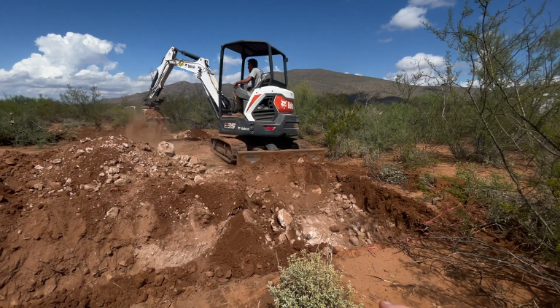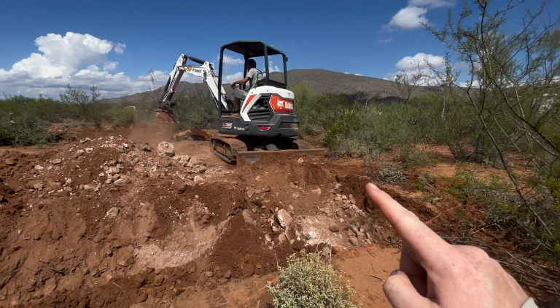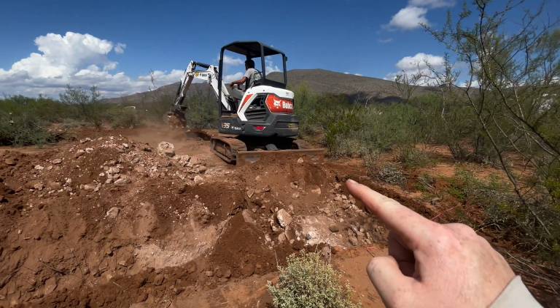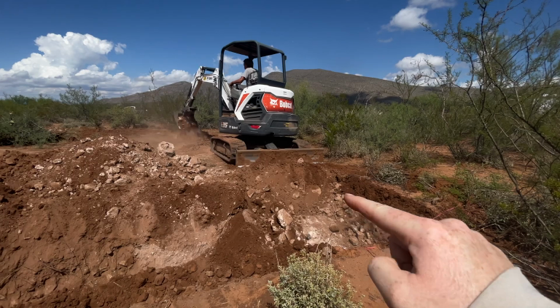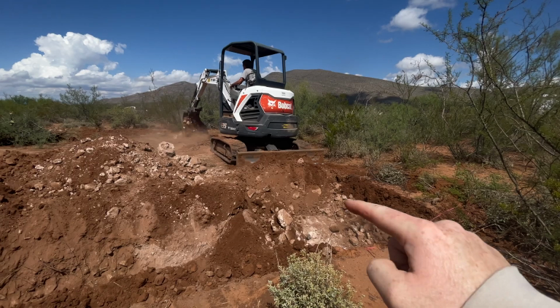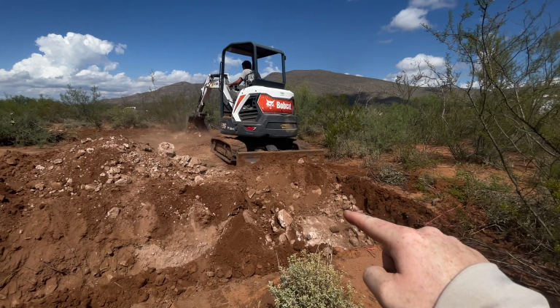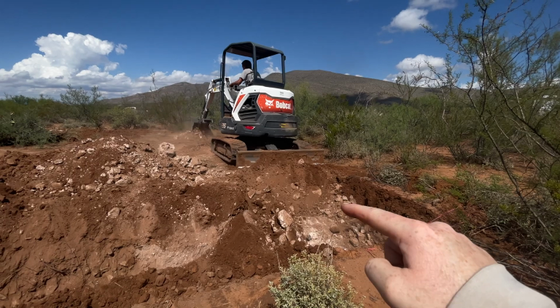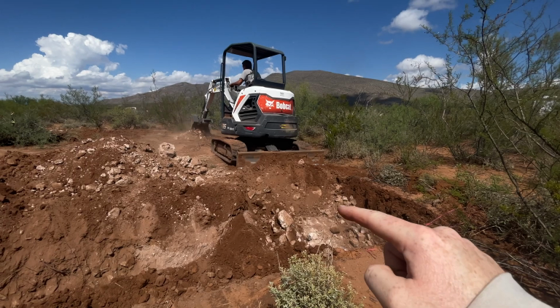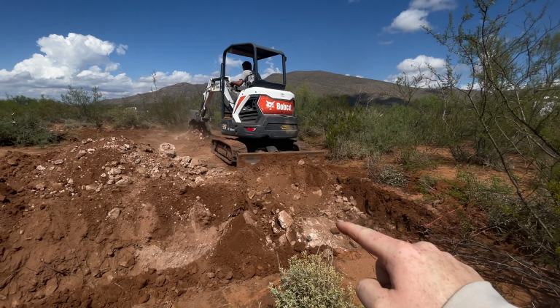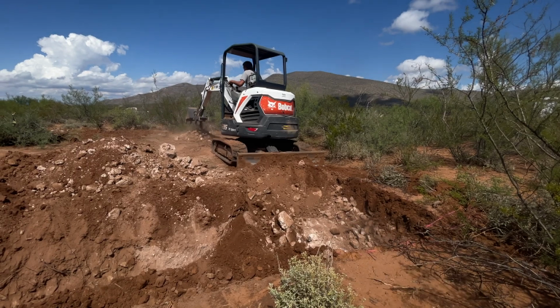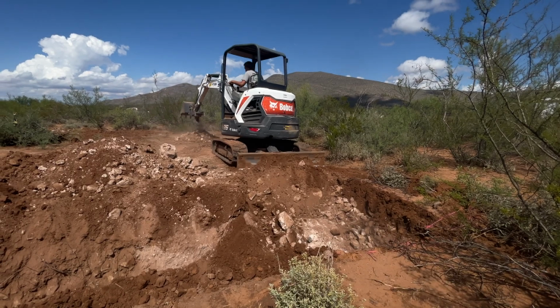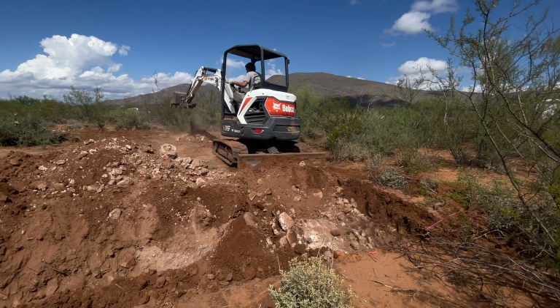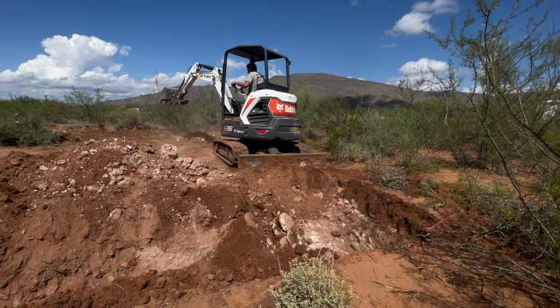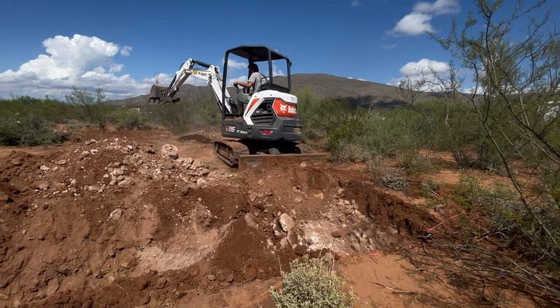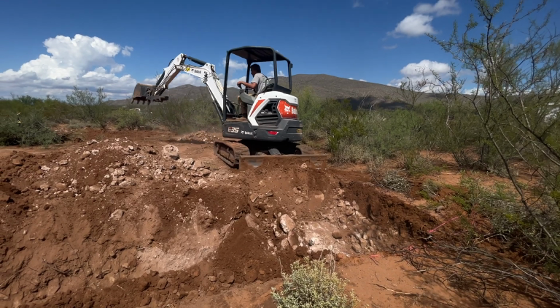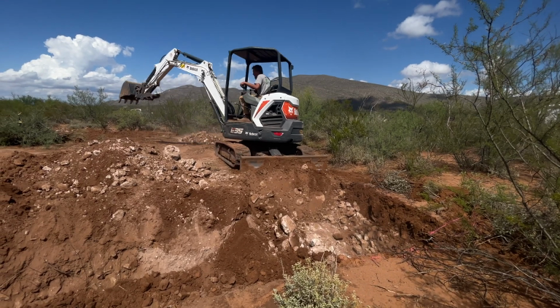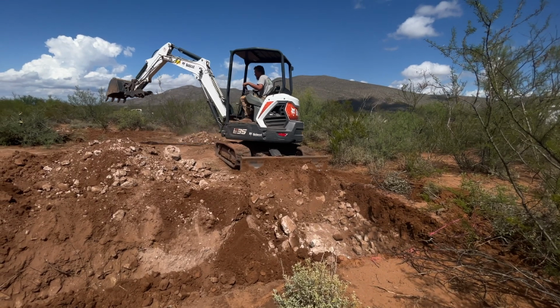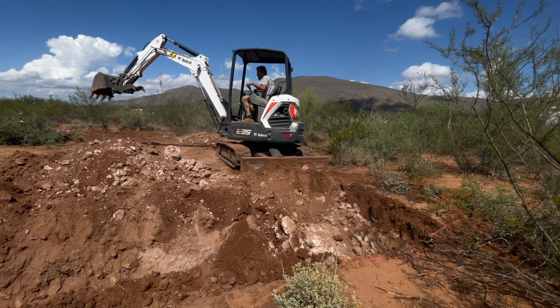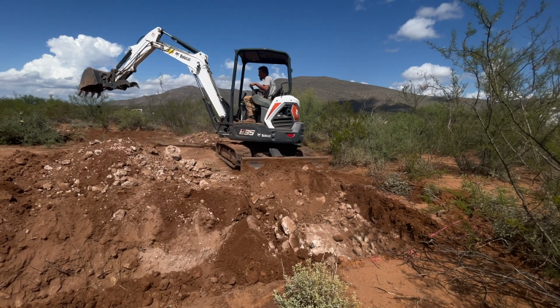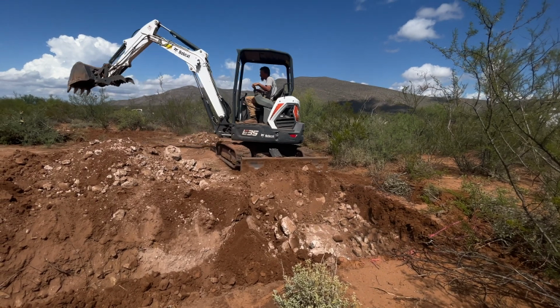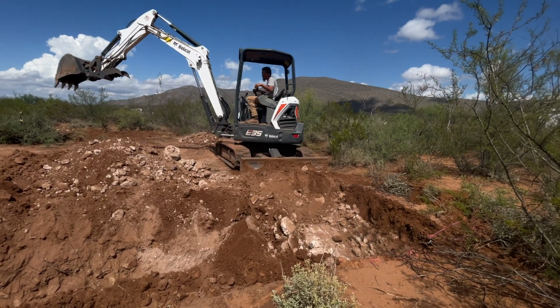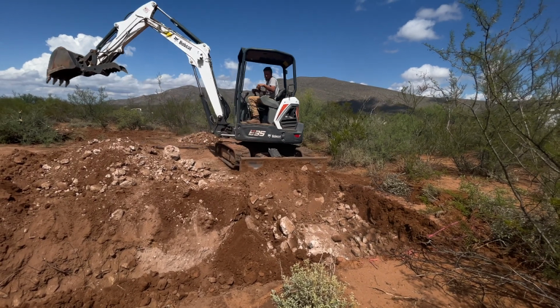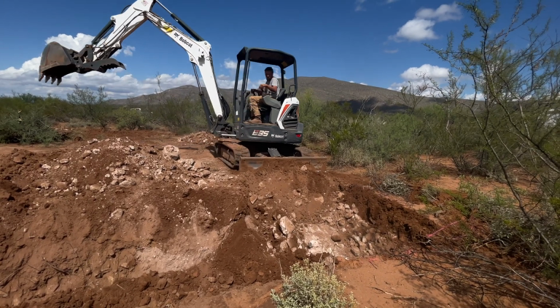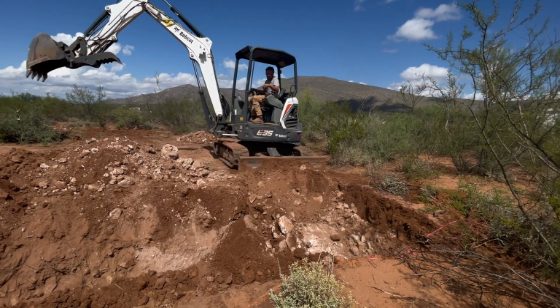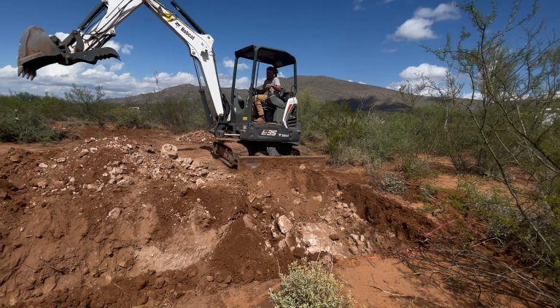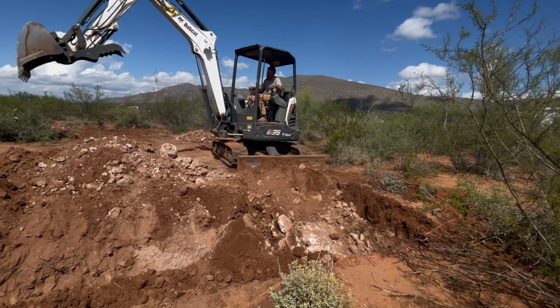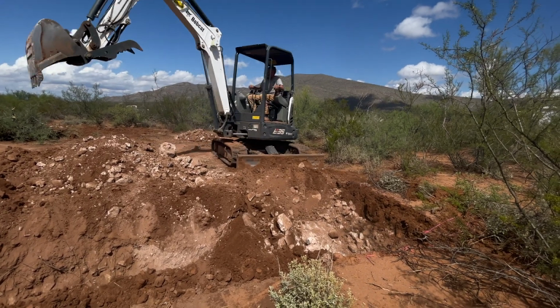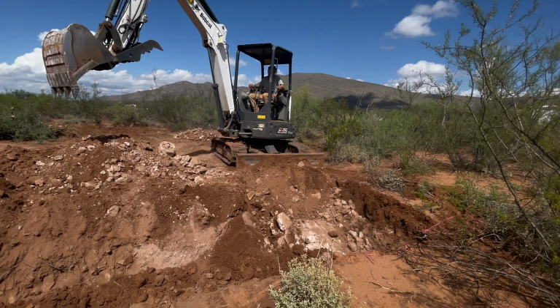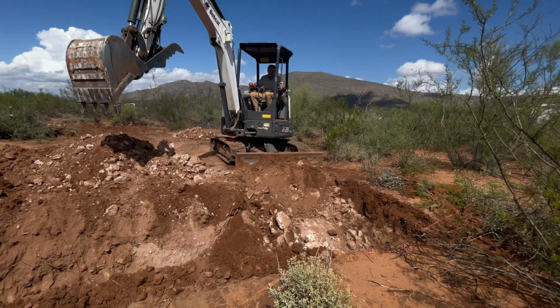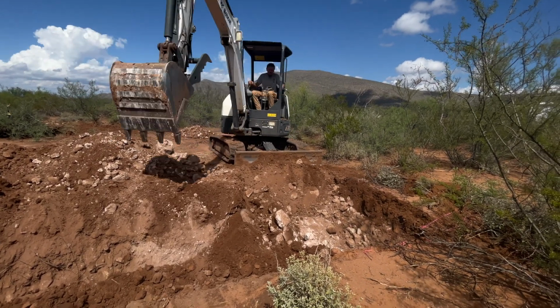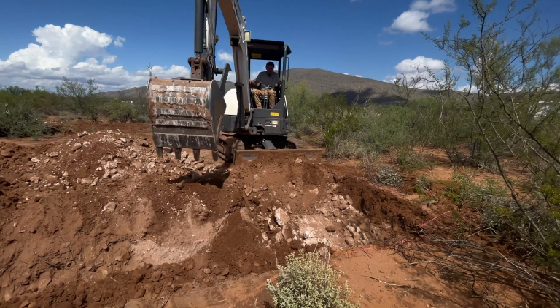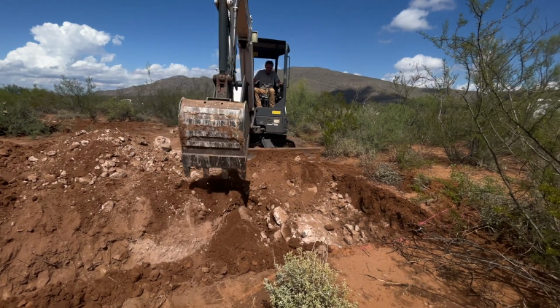This has already been dug out before by an excavator and it's just packed in. It's crazy.